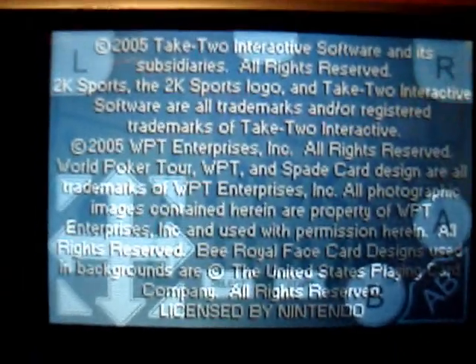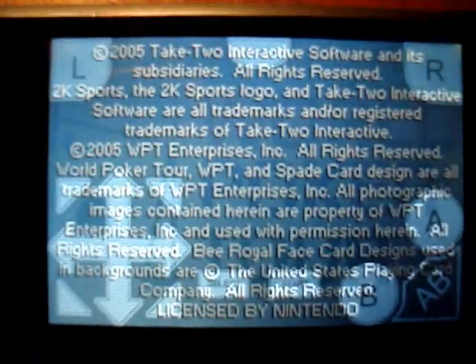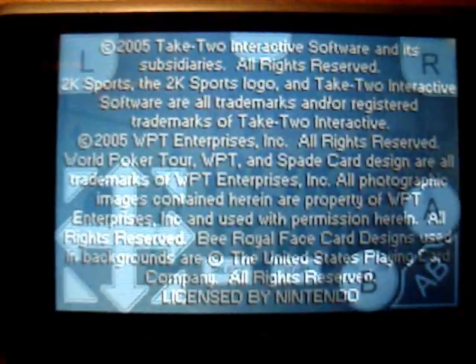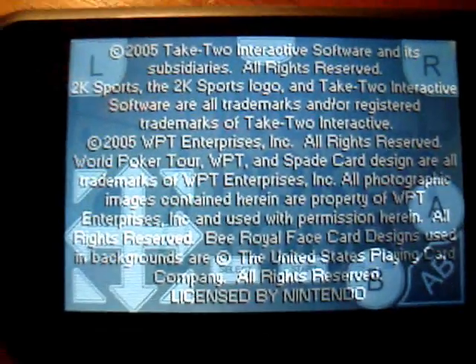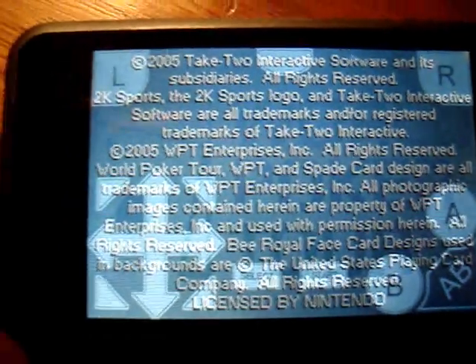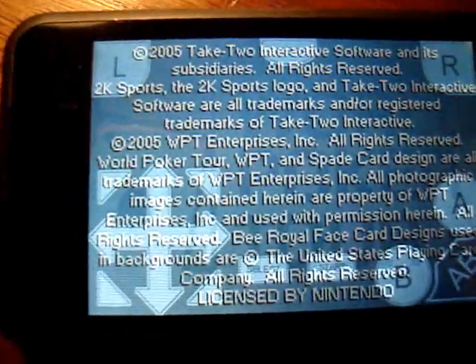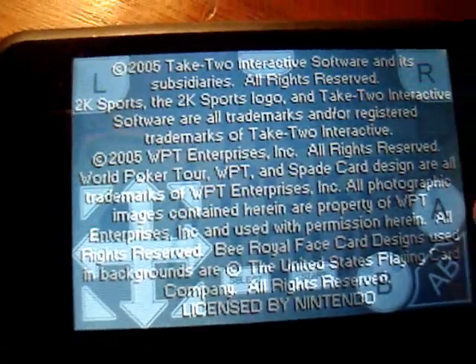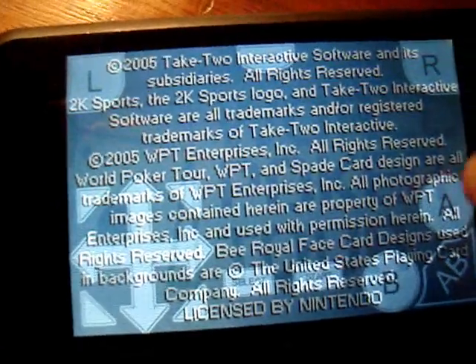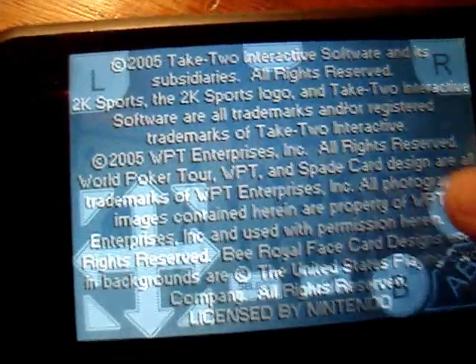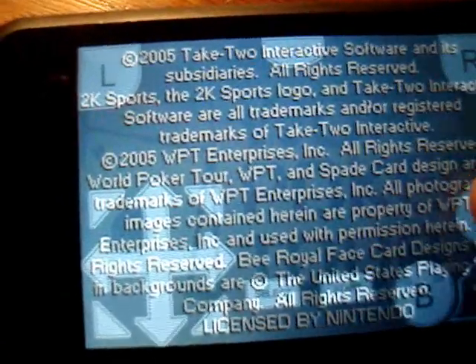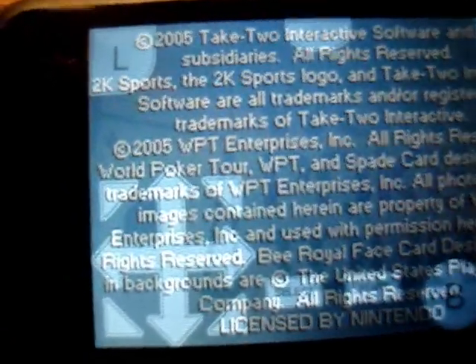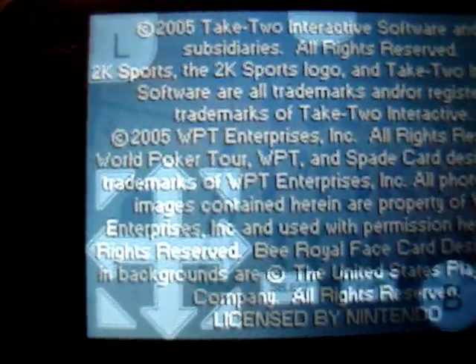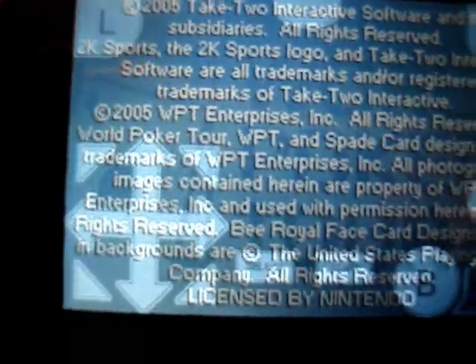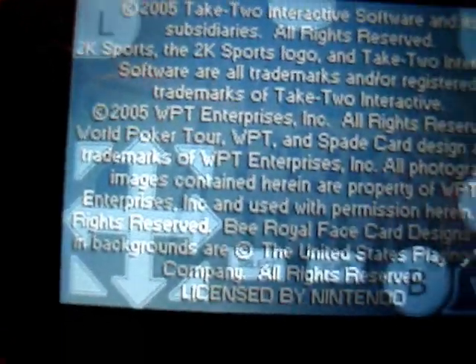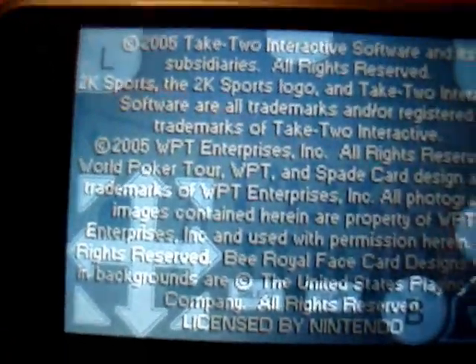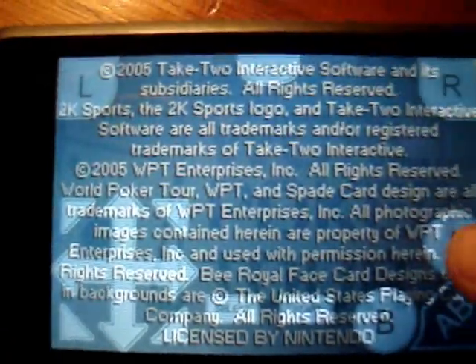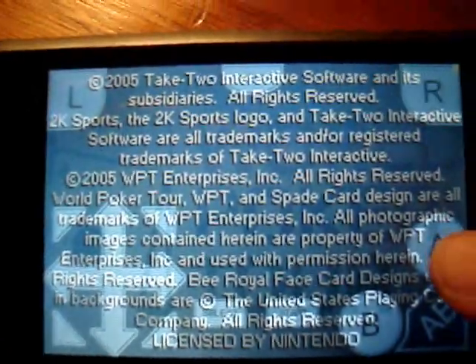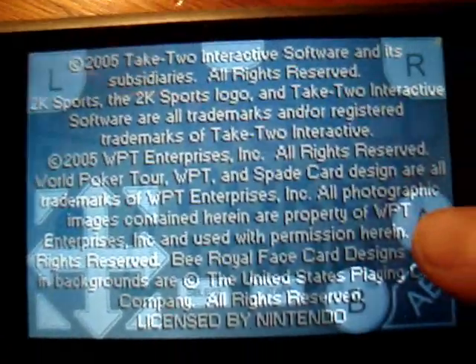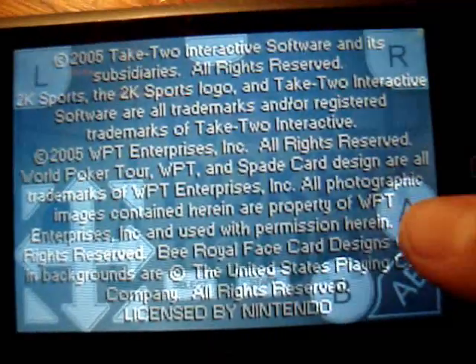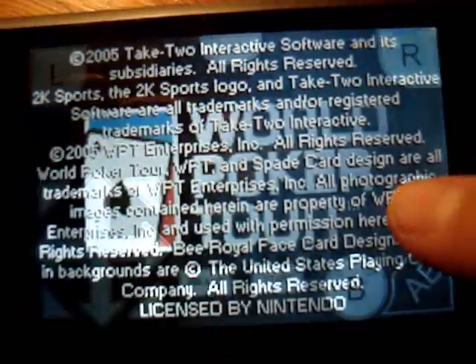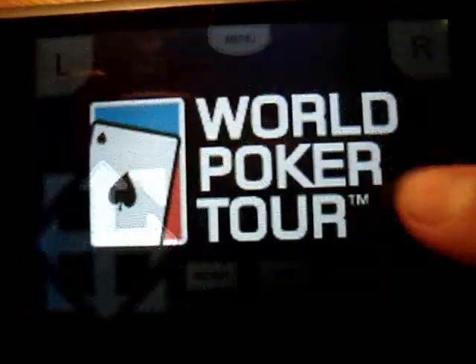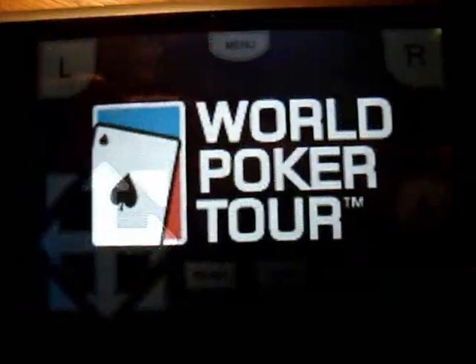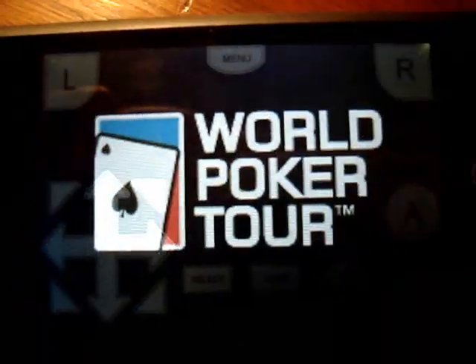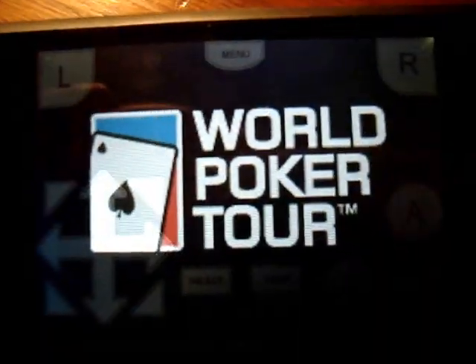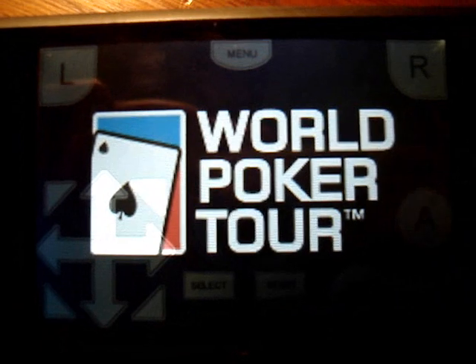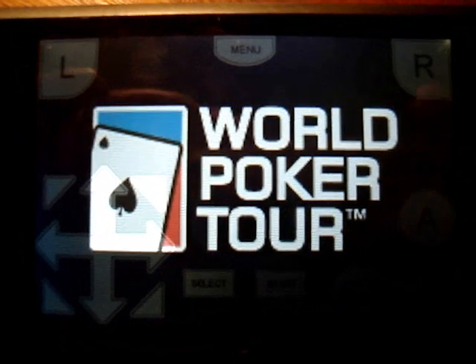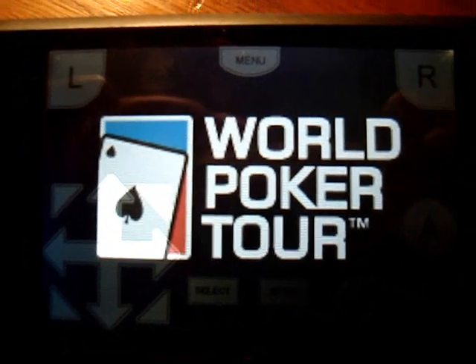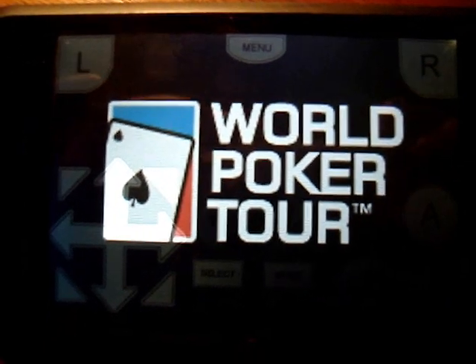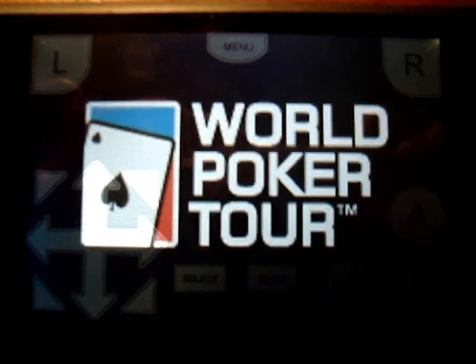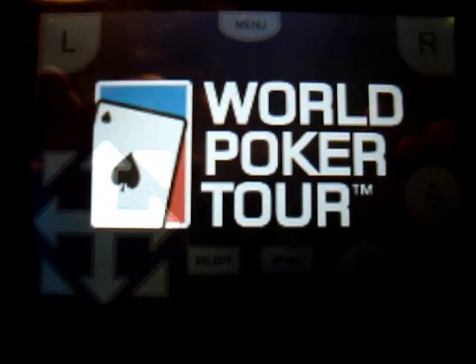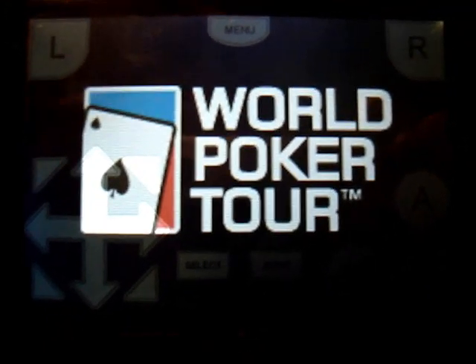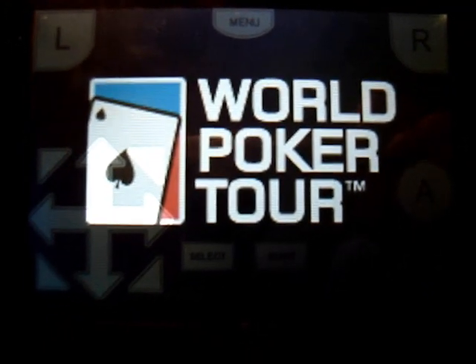Some games don't work, I don't know why, but yeah, this one works. I've played it before.